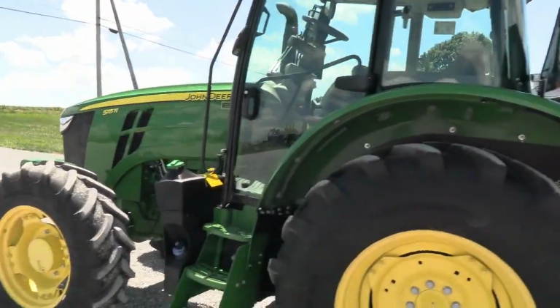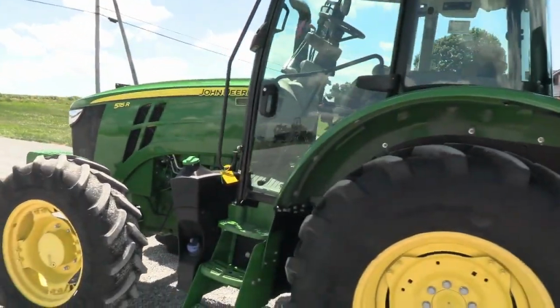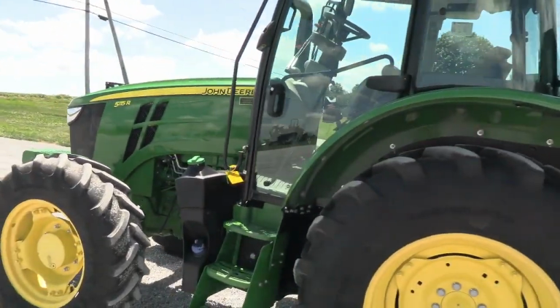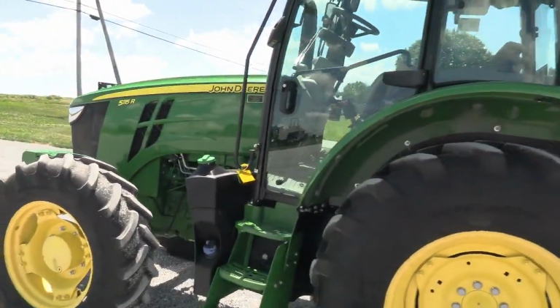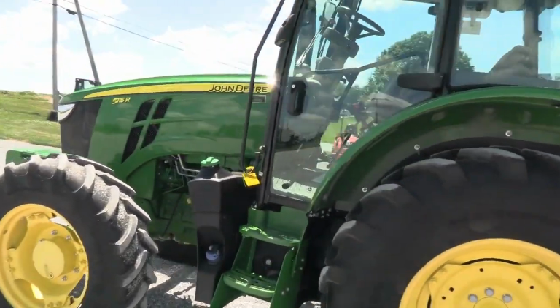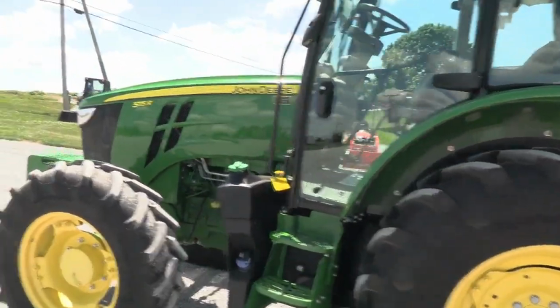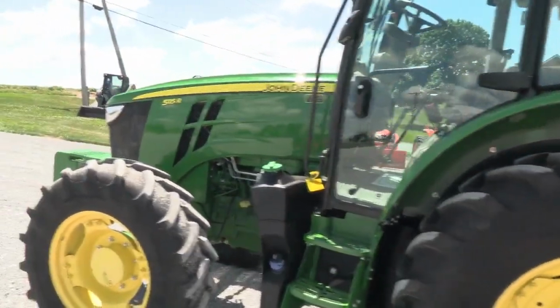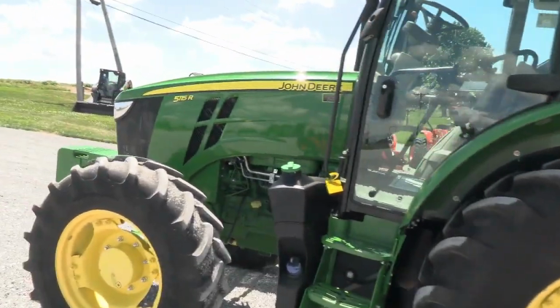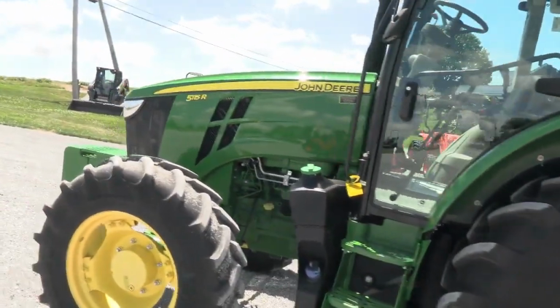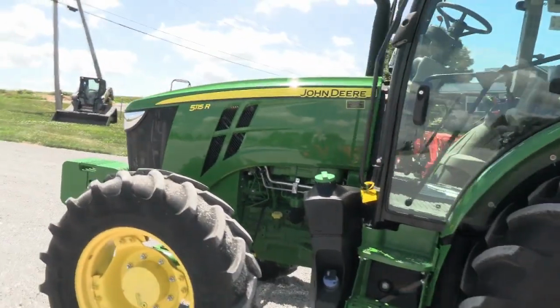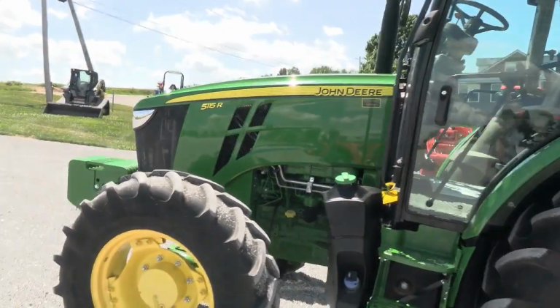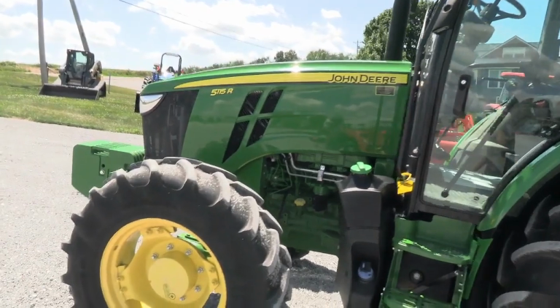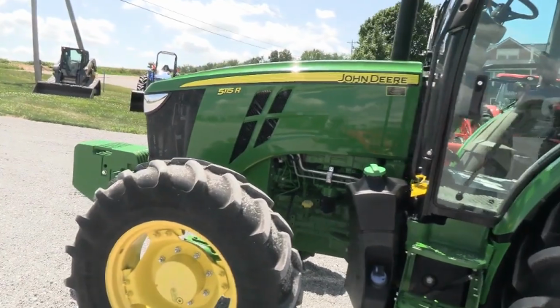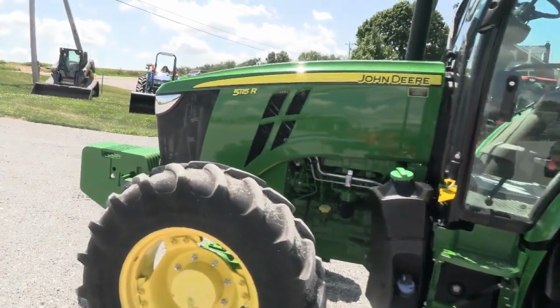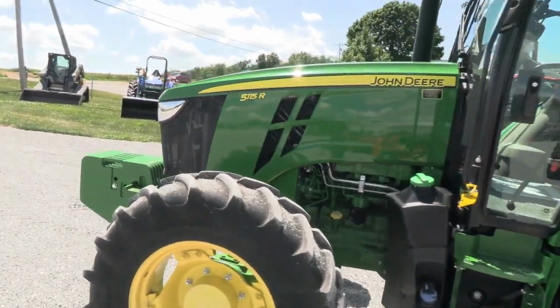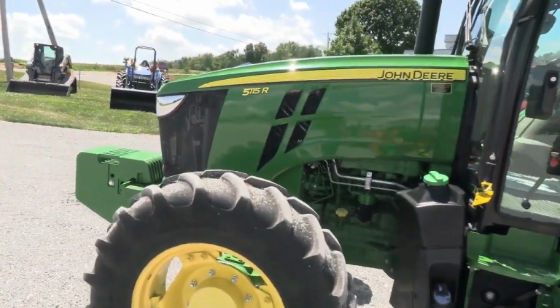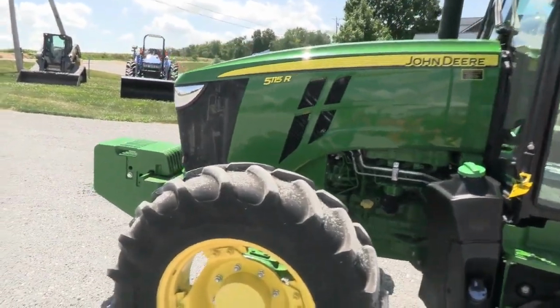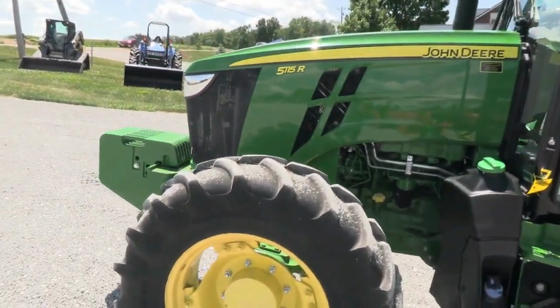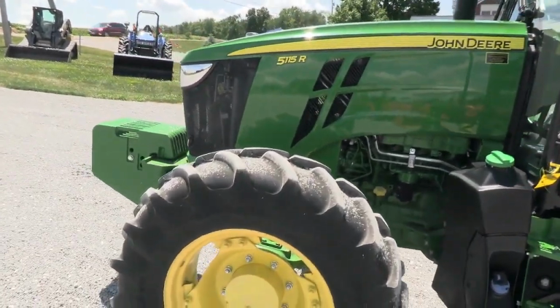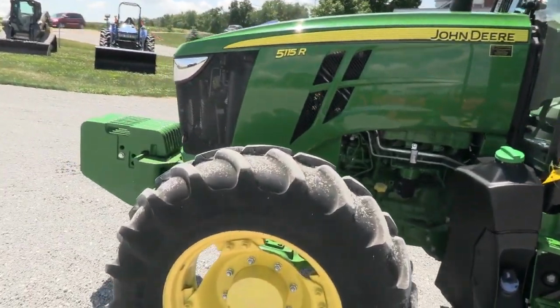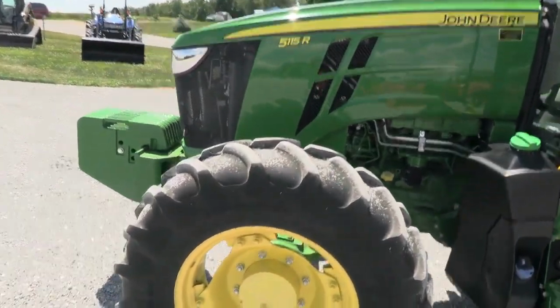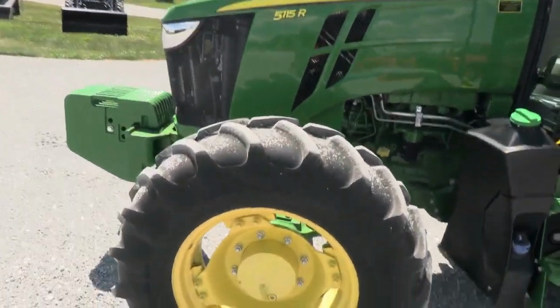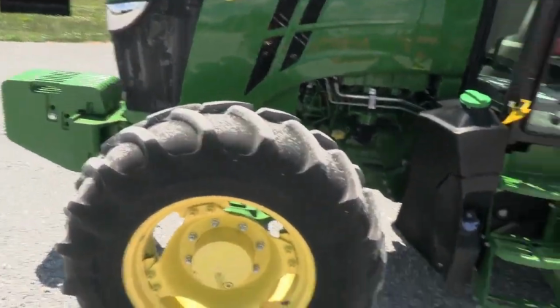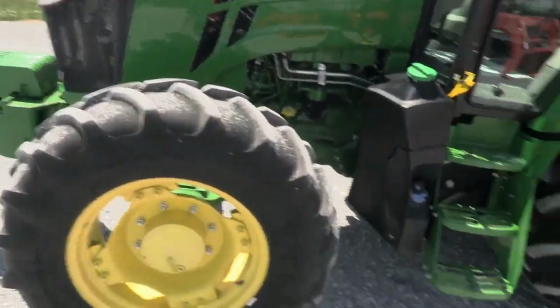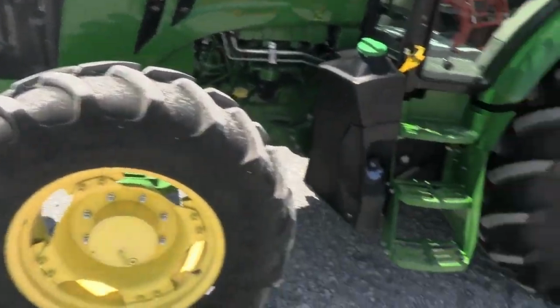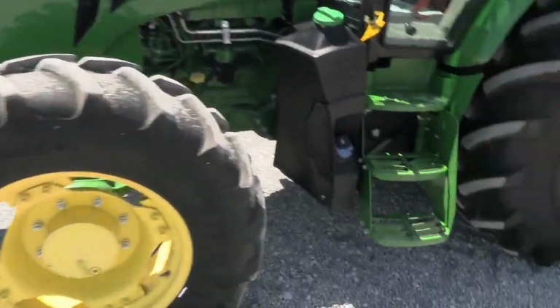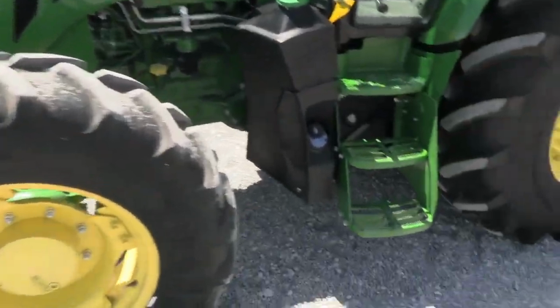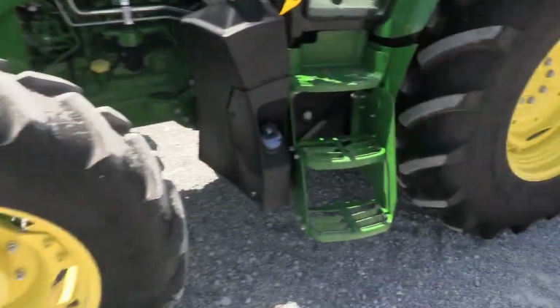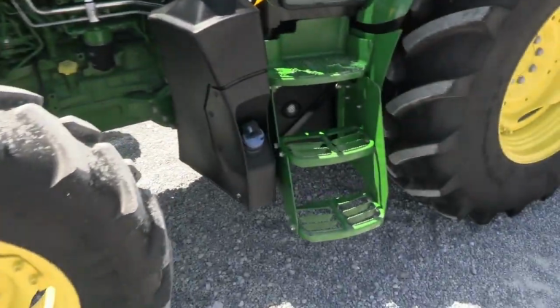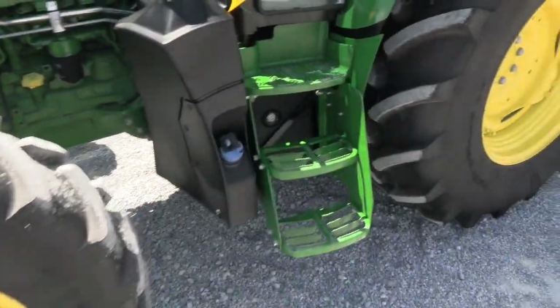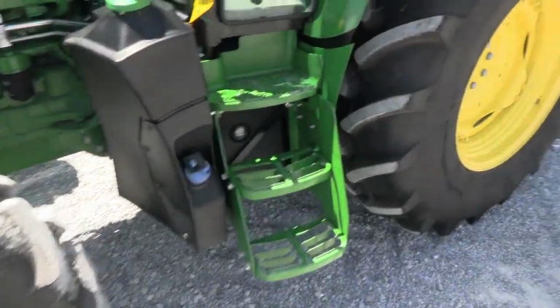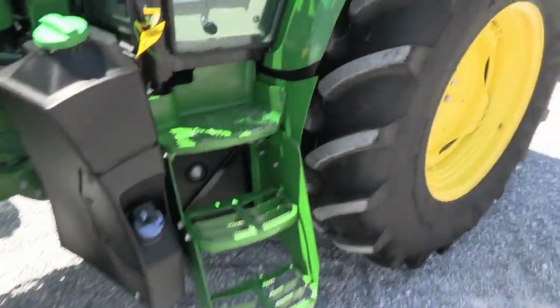If you're looking for a premium grade tractor, certainly this one is going to fit the bill.